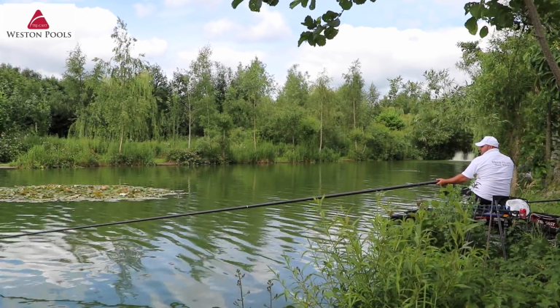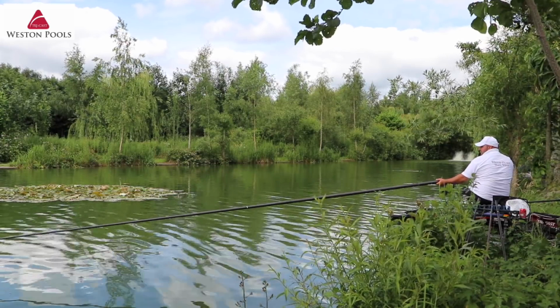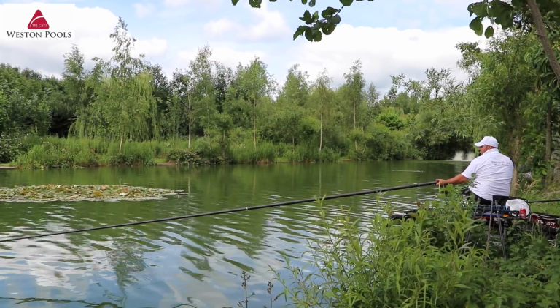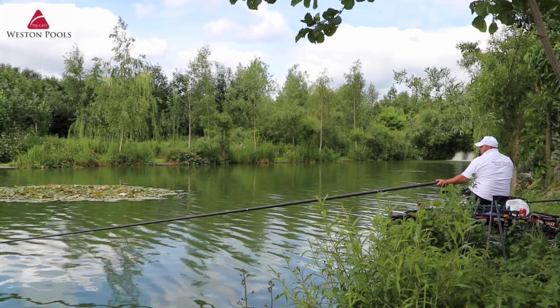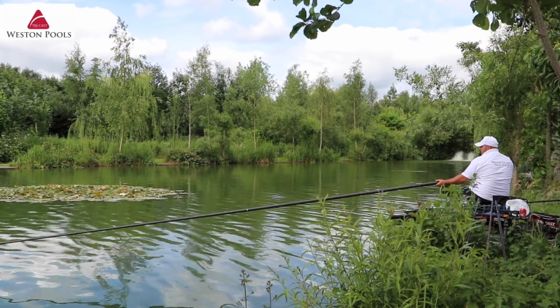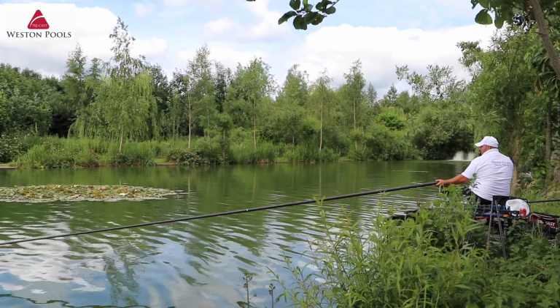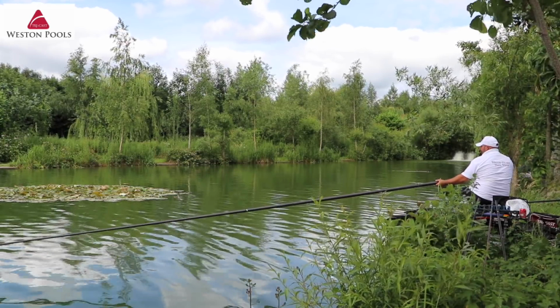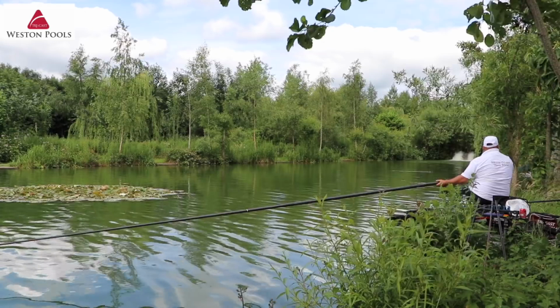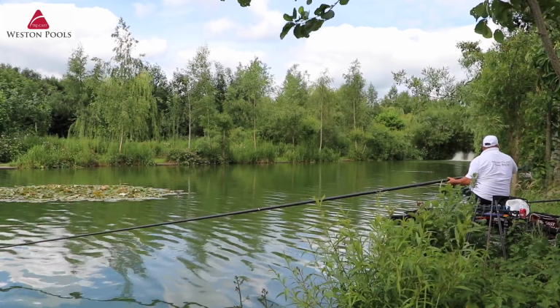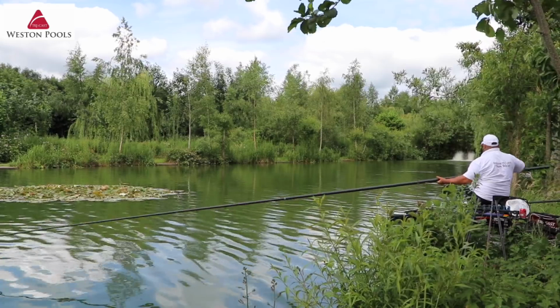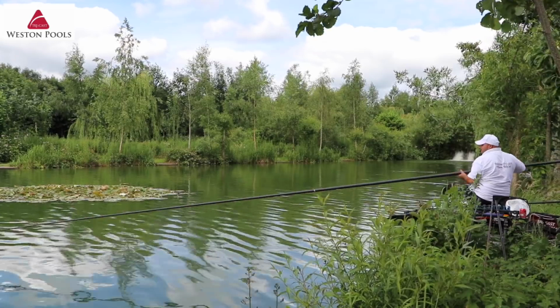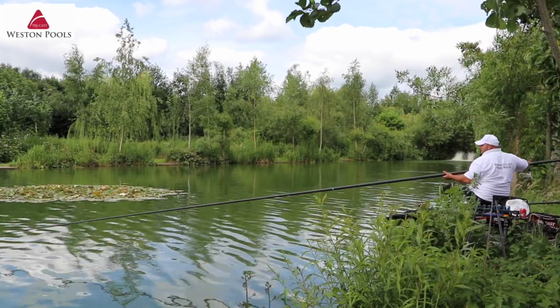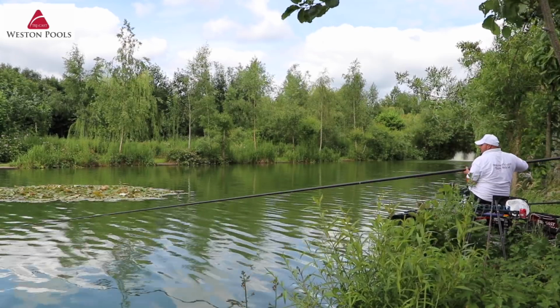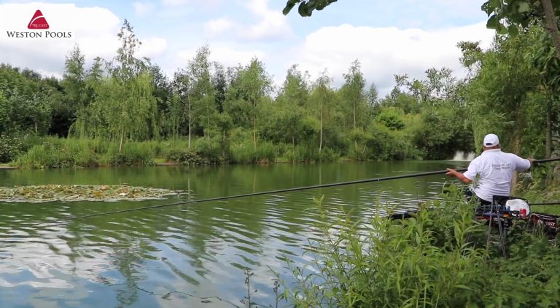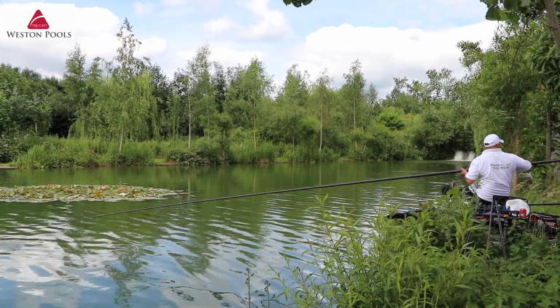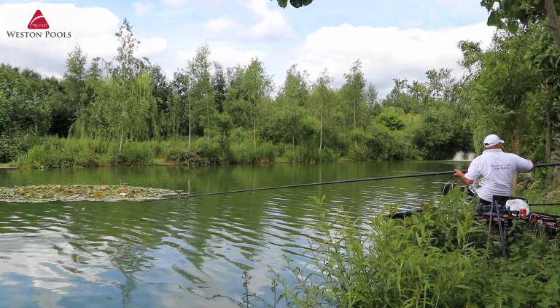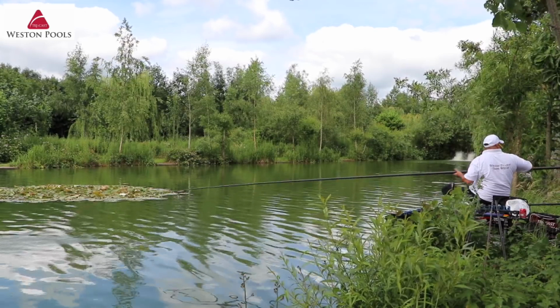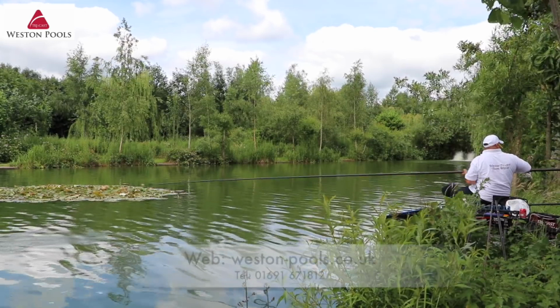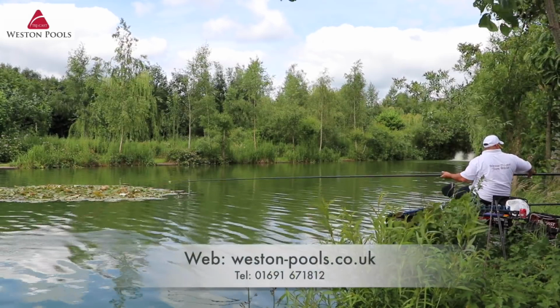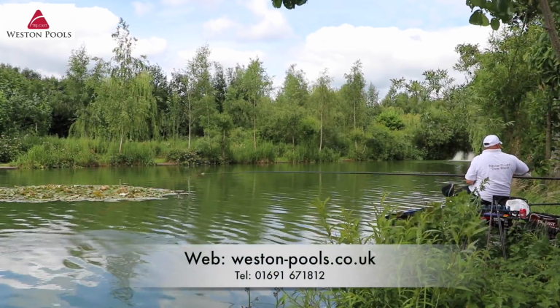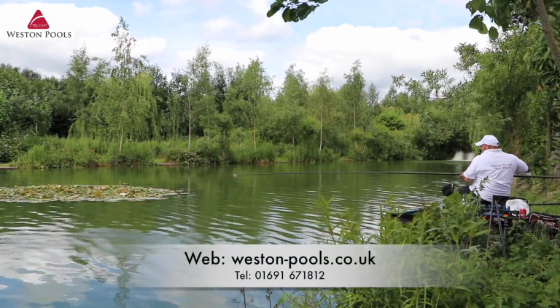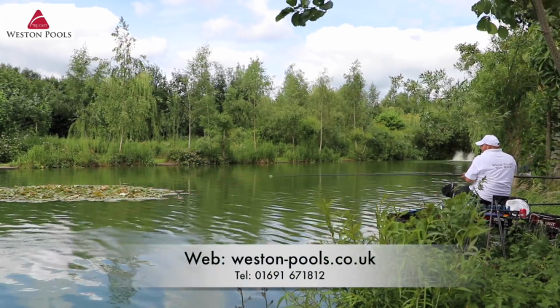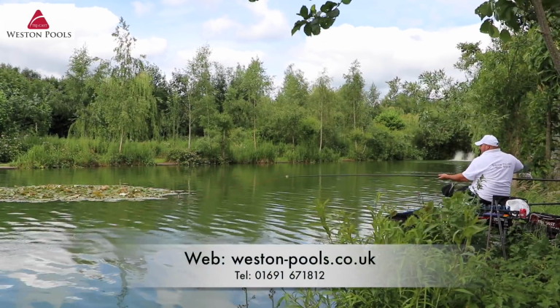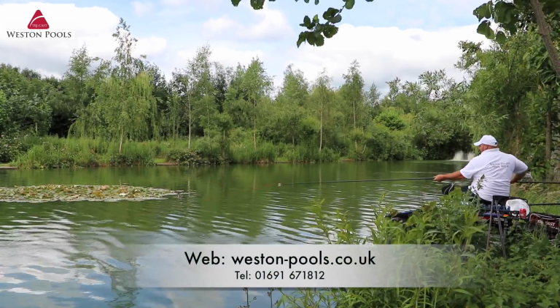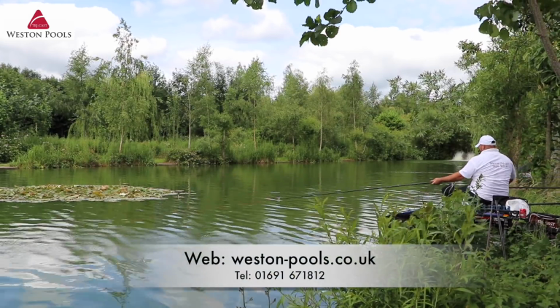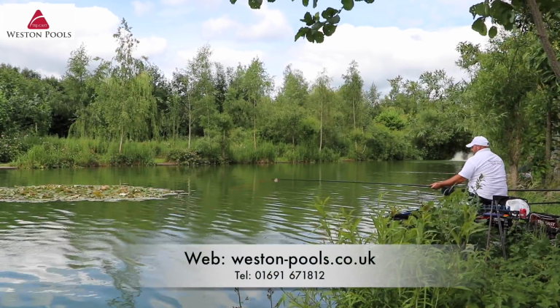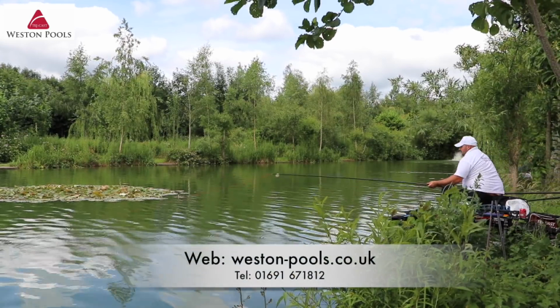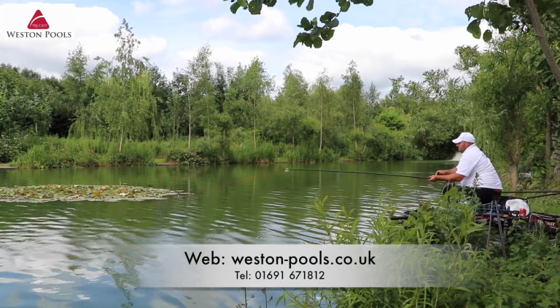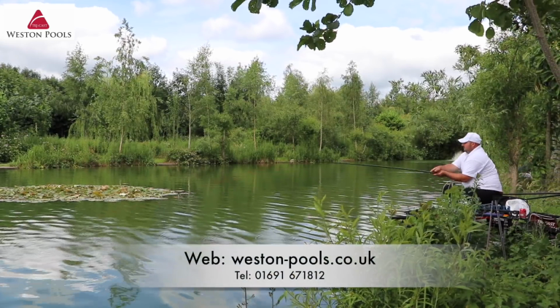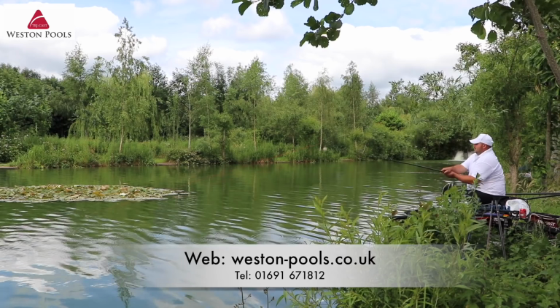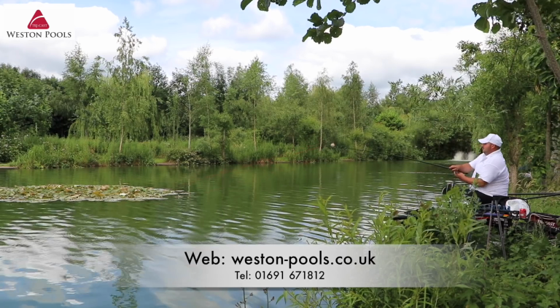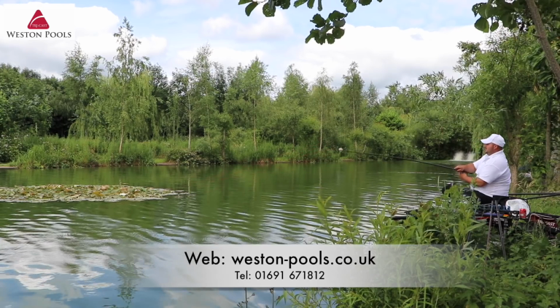For more information, you can check out our website, which is western-pools.co.uk.